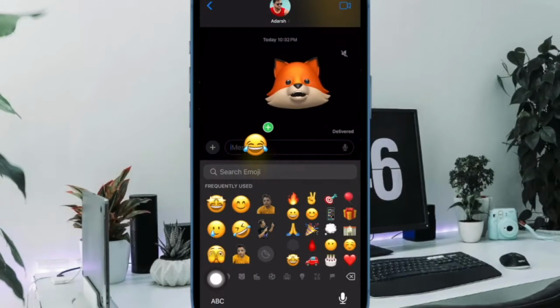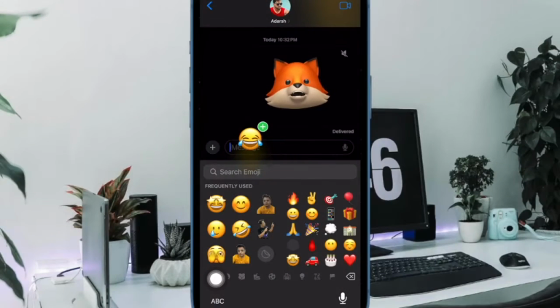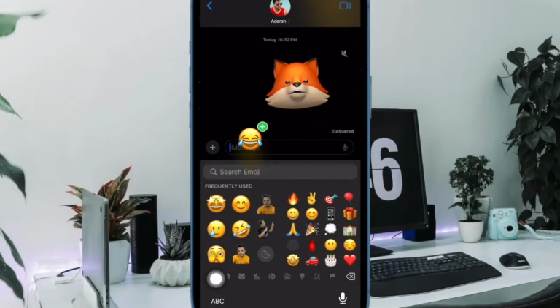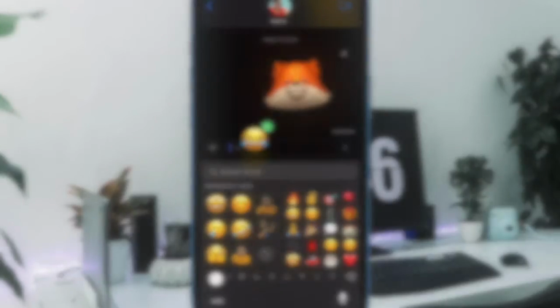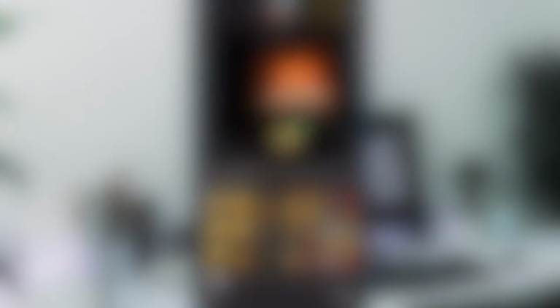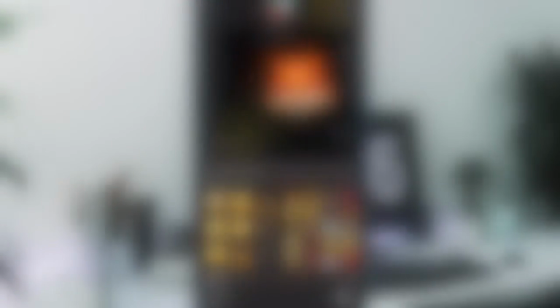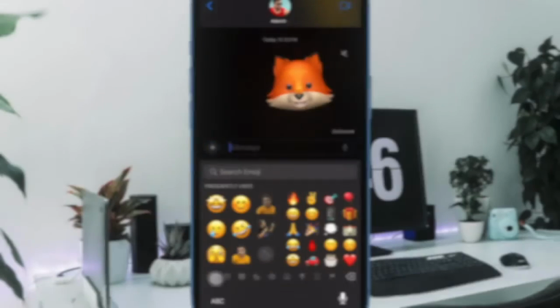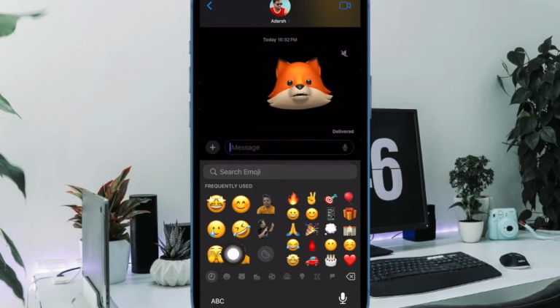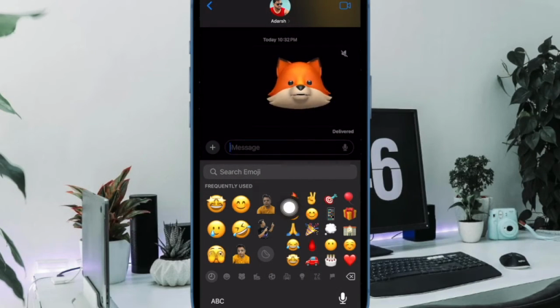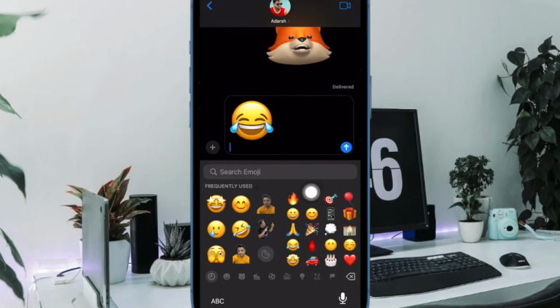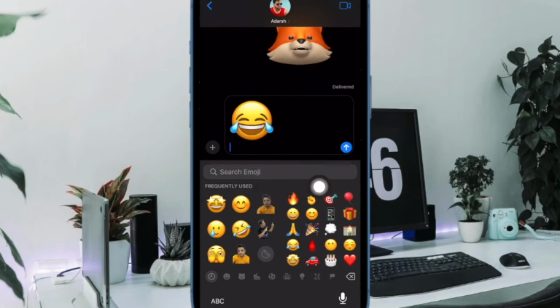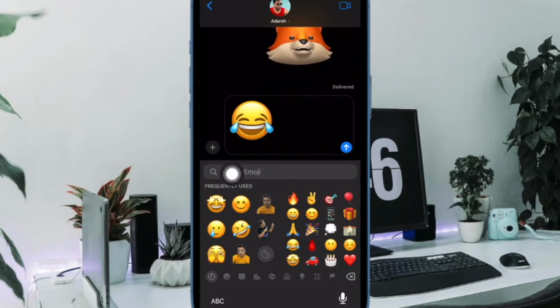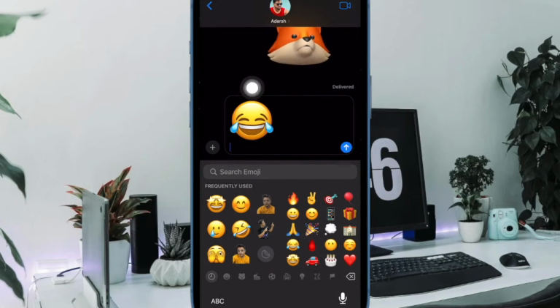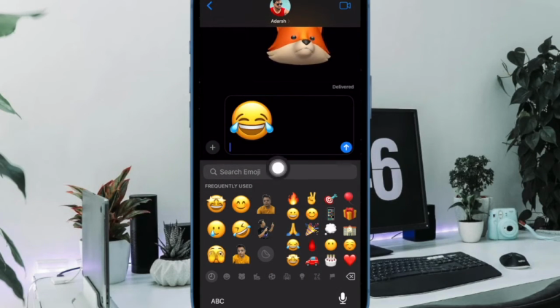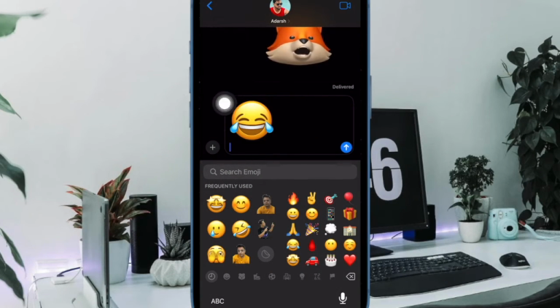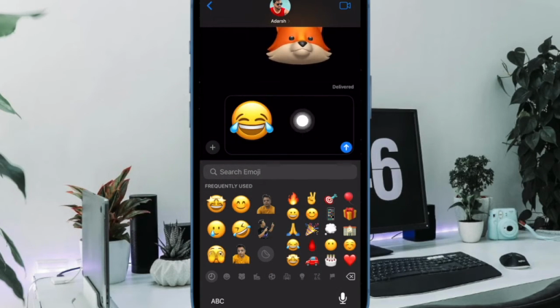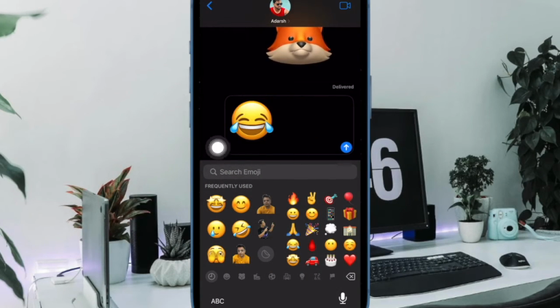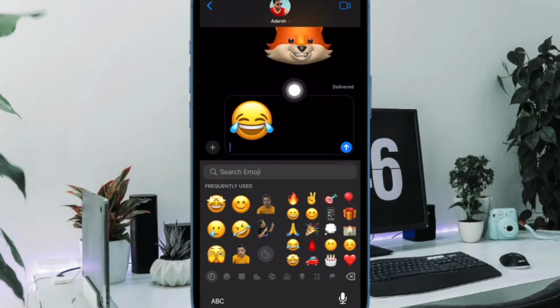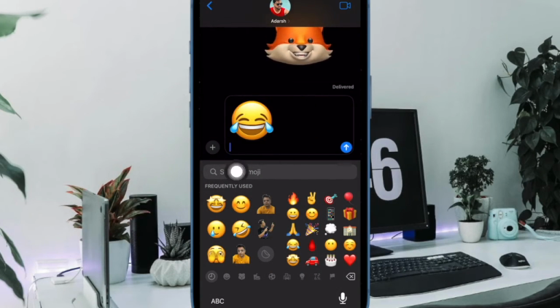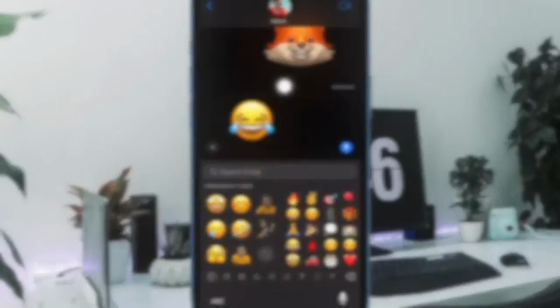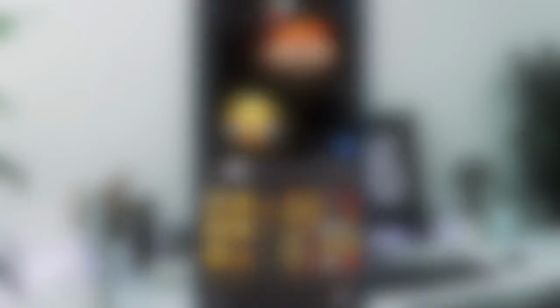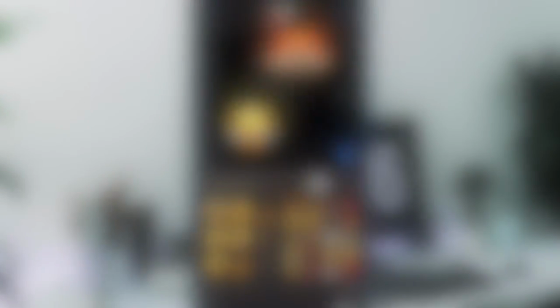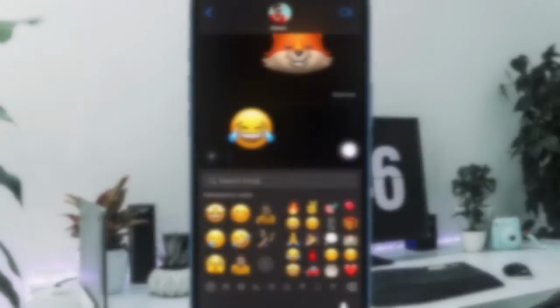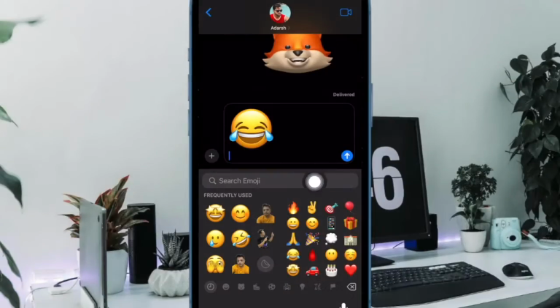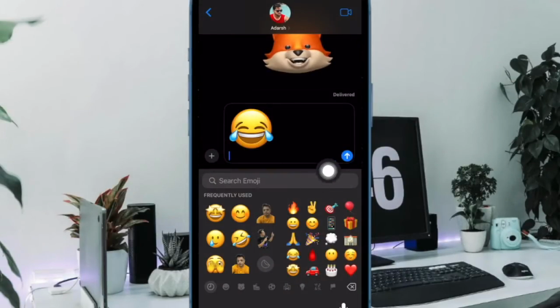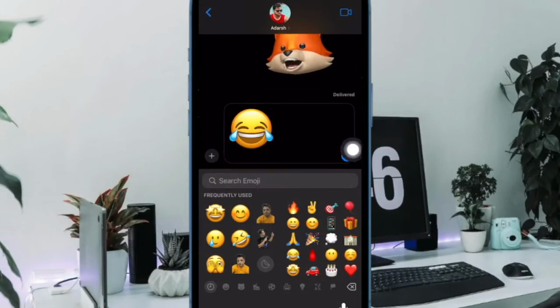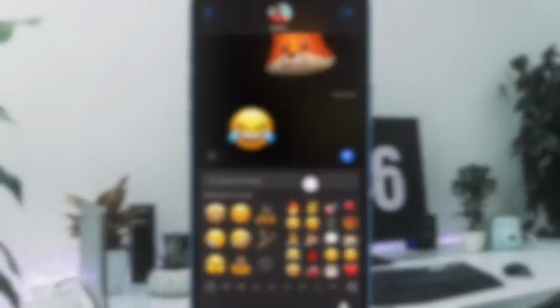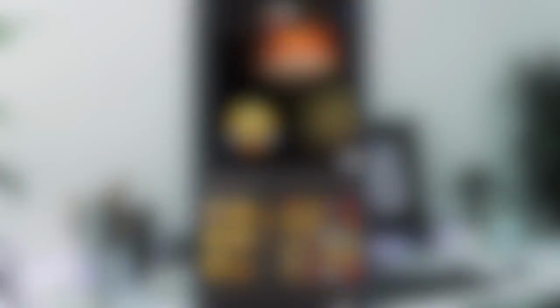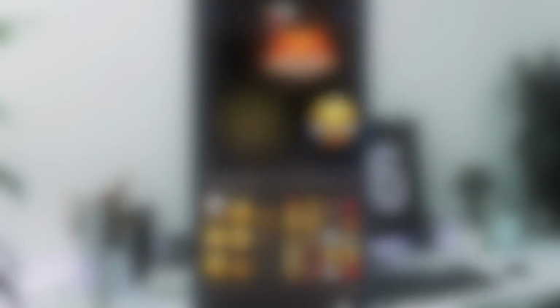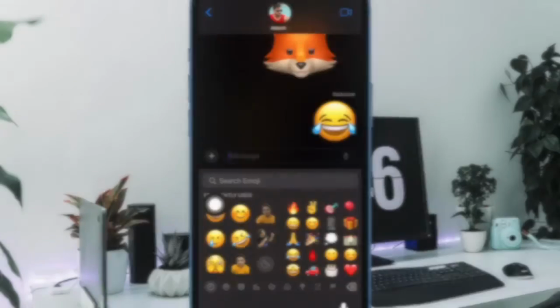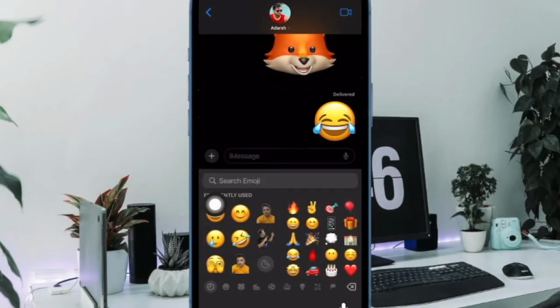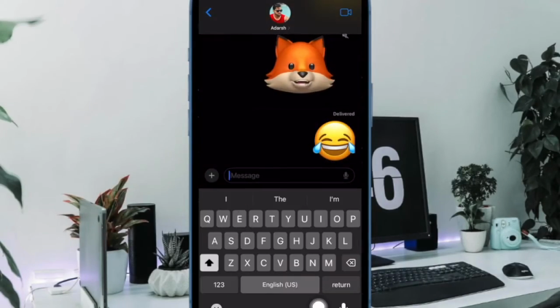In a few seconds, the emoji will transform into a giant sticker. Now hit the blue send icon to share the sticker.